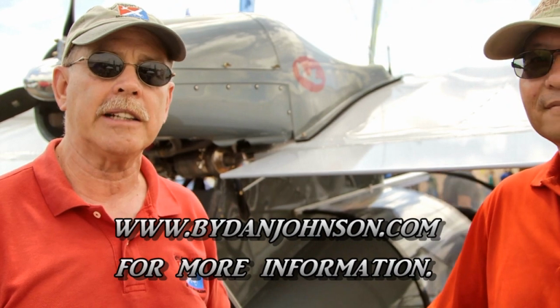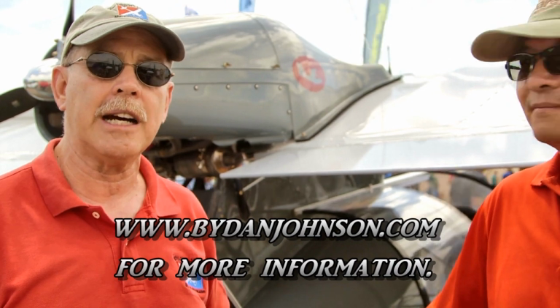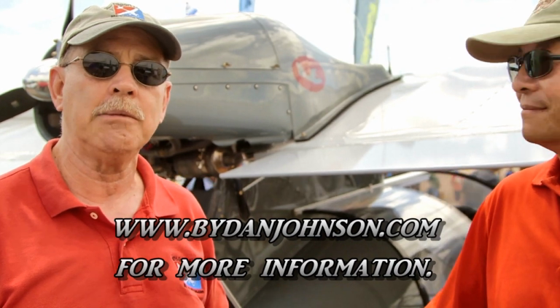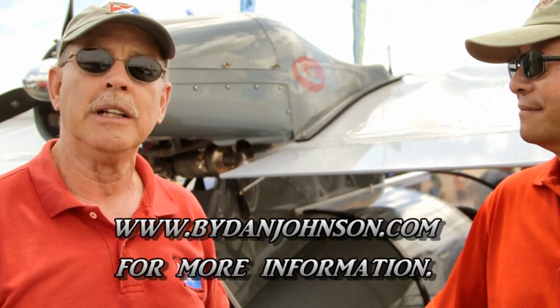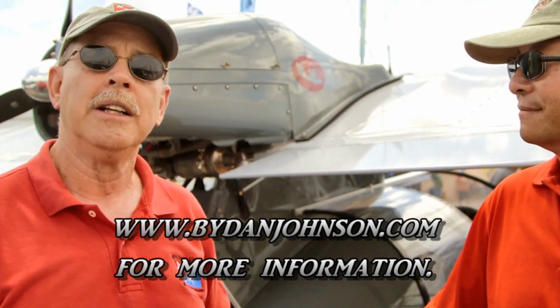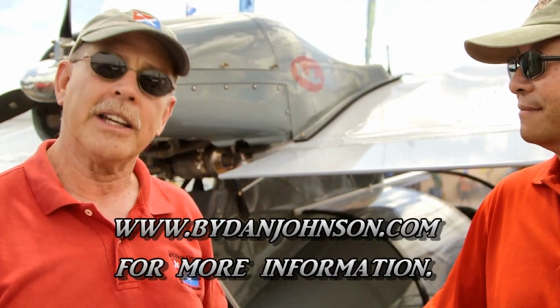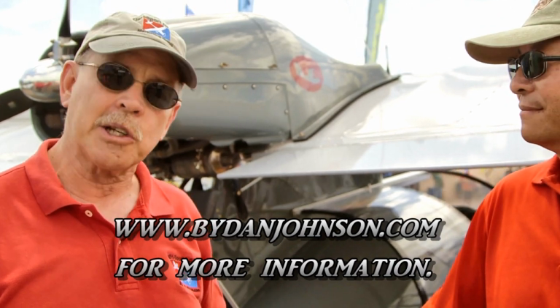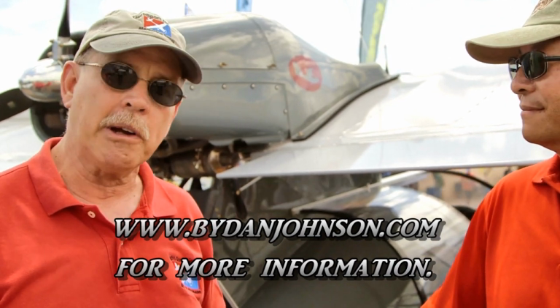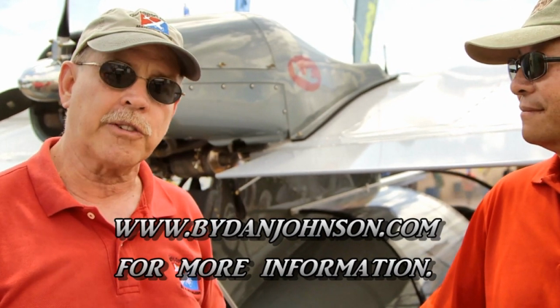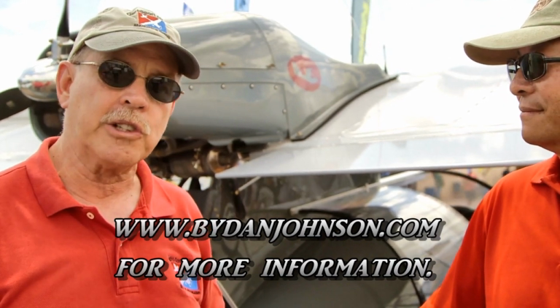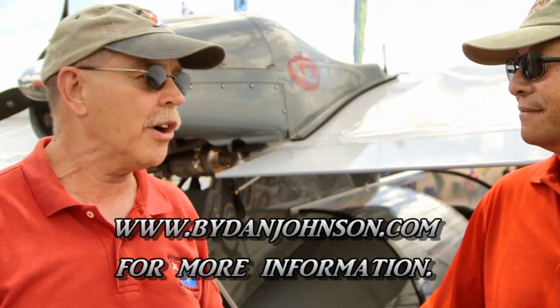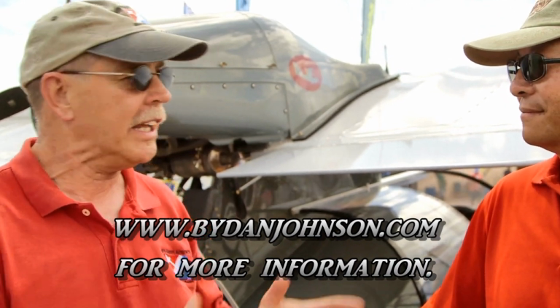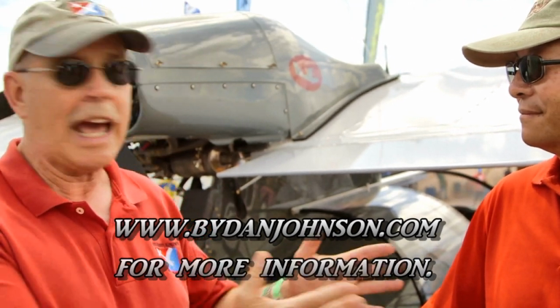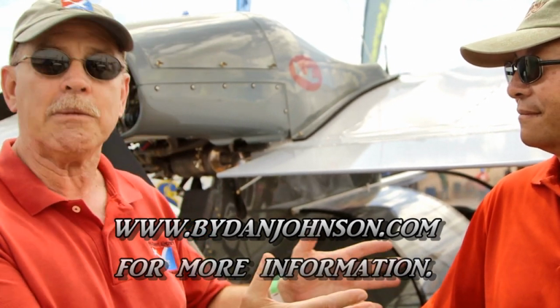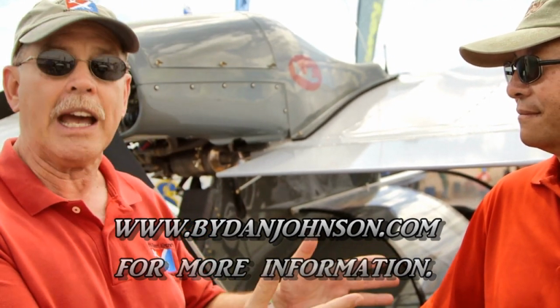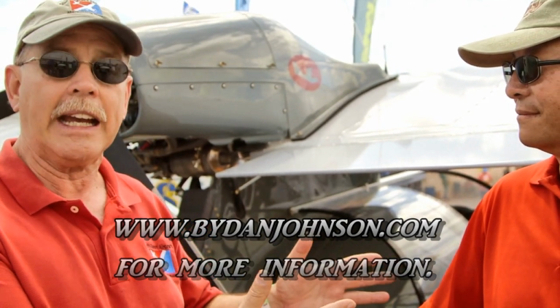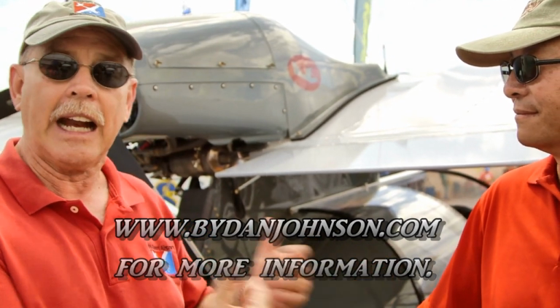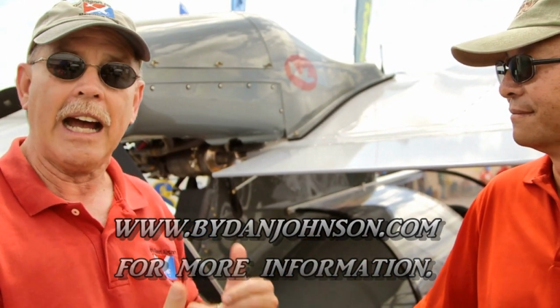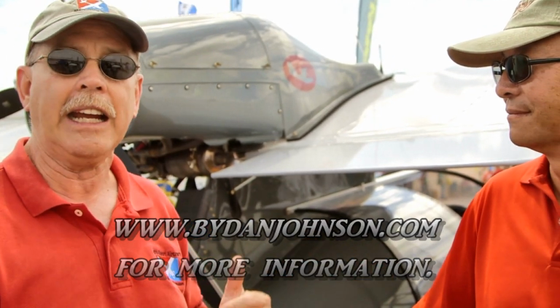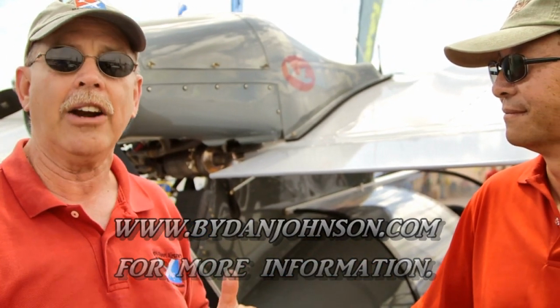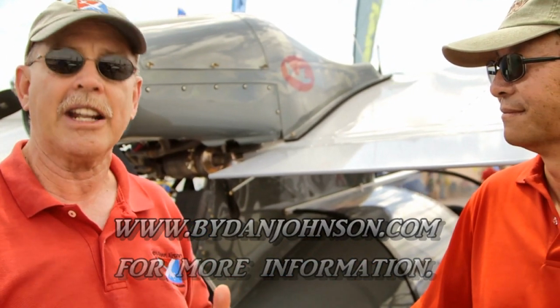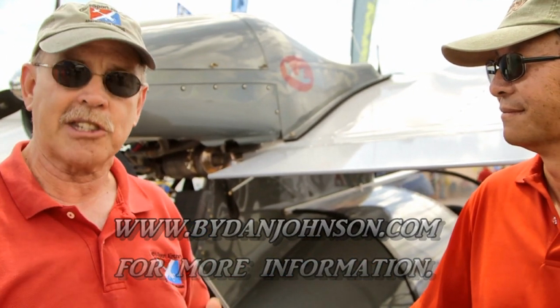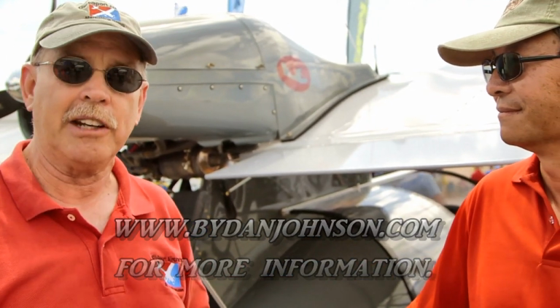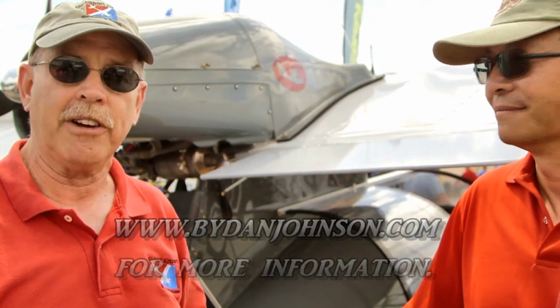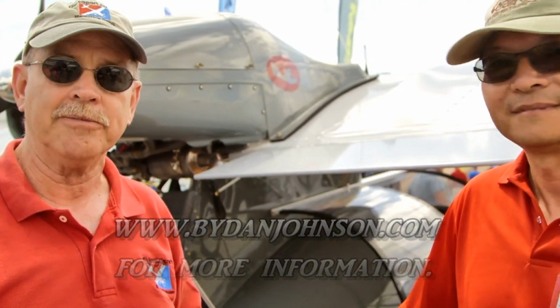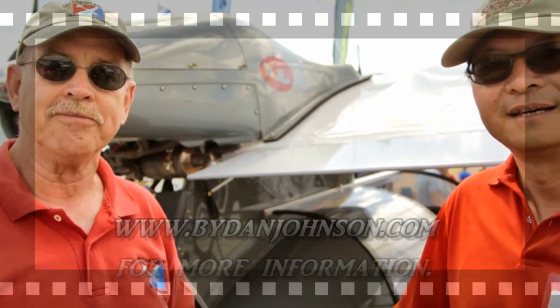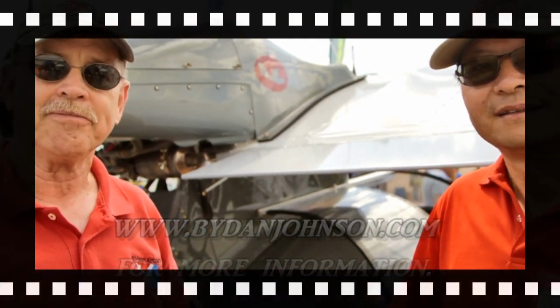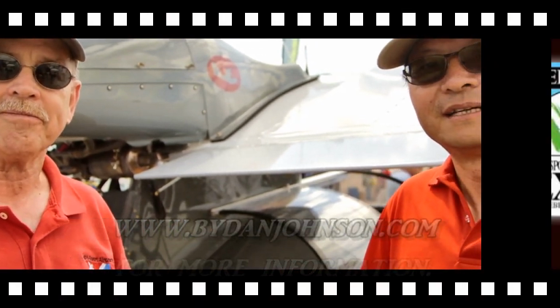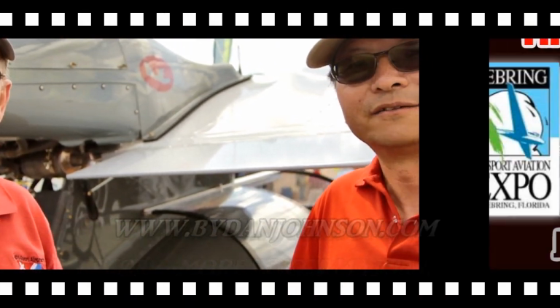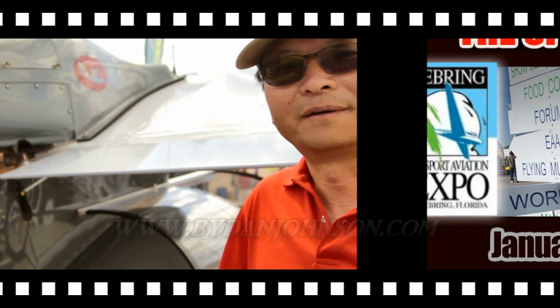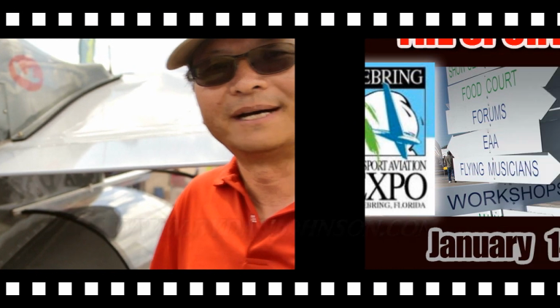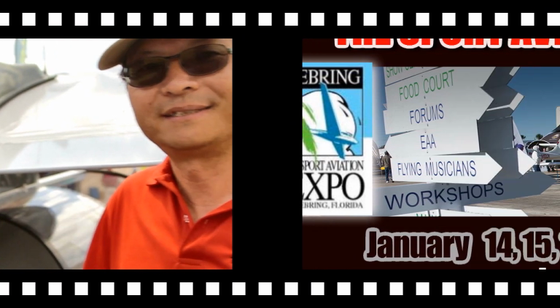For more information about Progressive Aerodyne on the web, the address is www.searey.com — S-E-A-R-E-Y dot com. I've had a chance to fly it a couple of times, and my wife too — she really smiled when she got out. You can find lots more at BuyDanJohnson.com. Thanks so much for joining Adam Yang and me here at Sun and Fun.